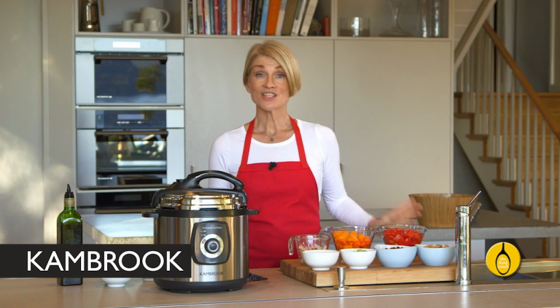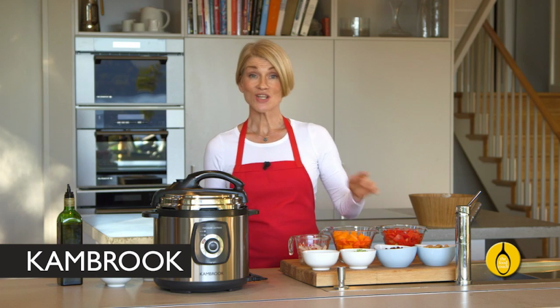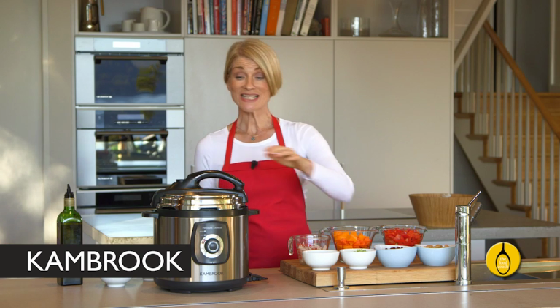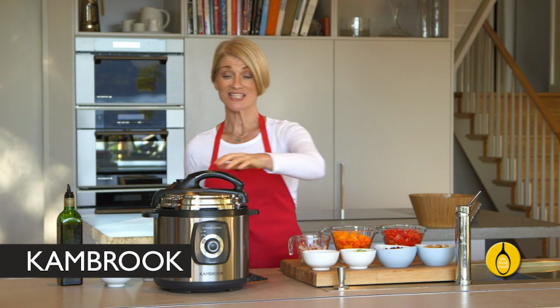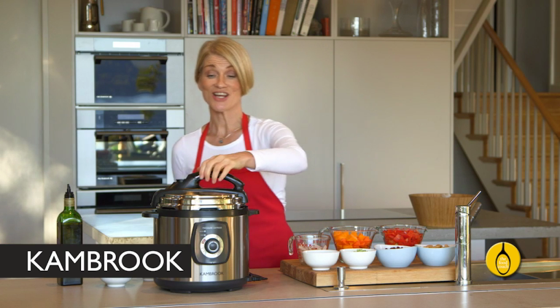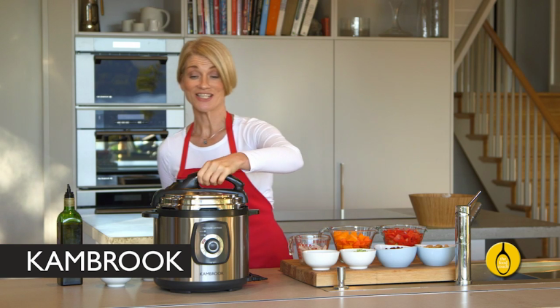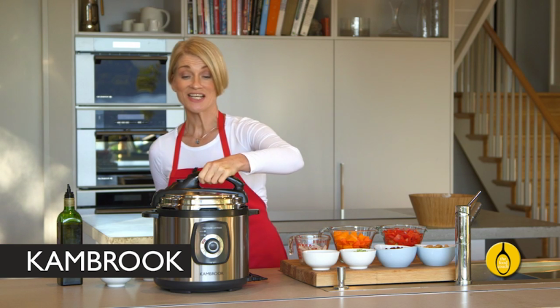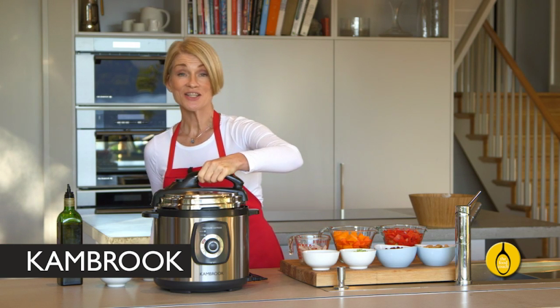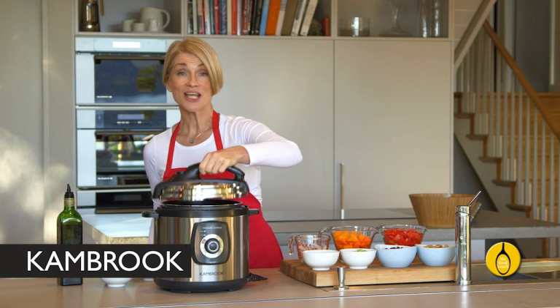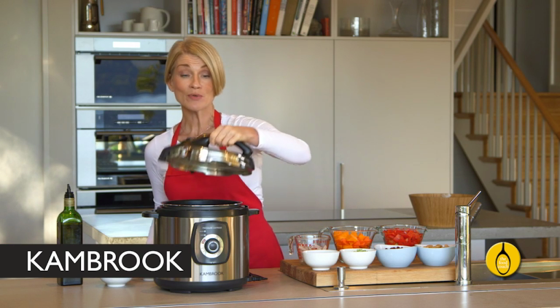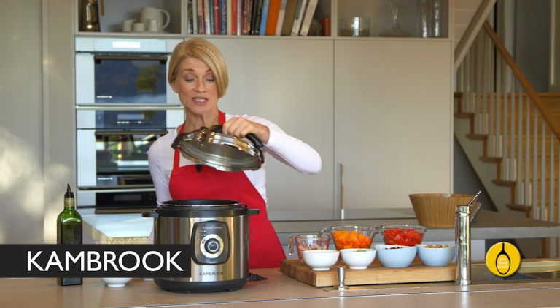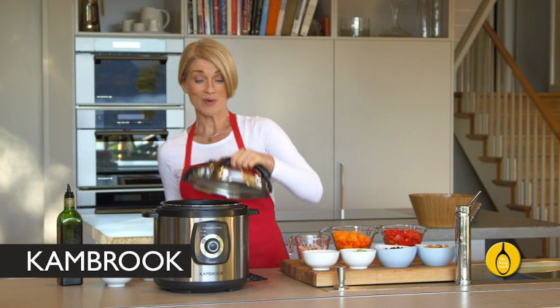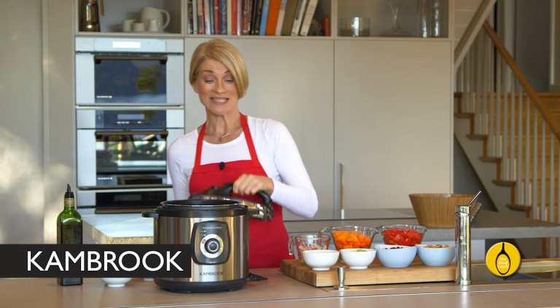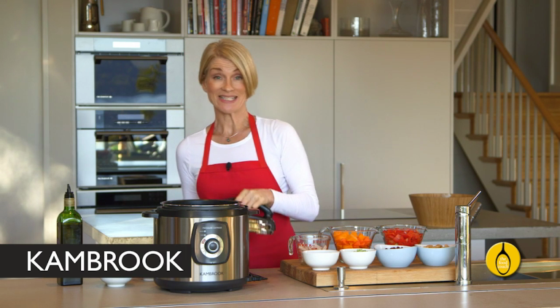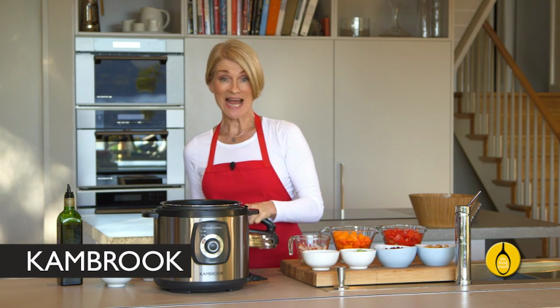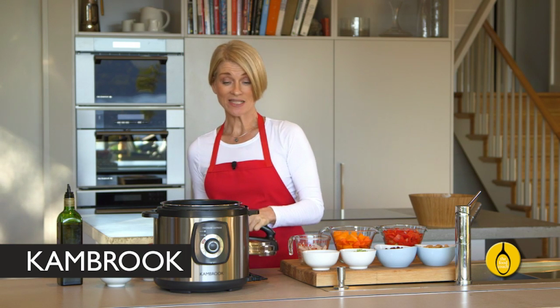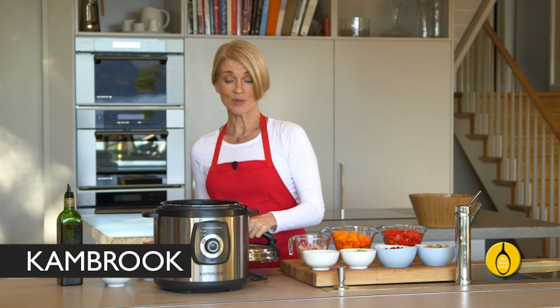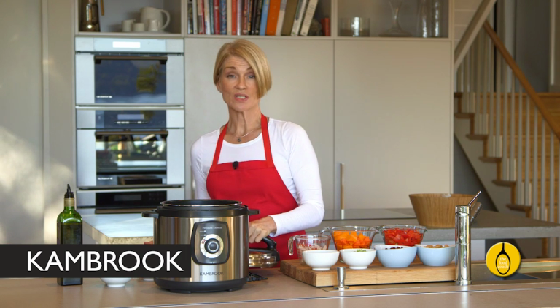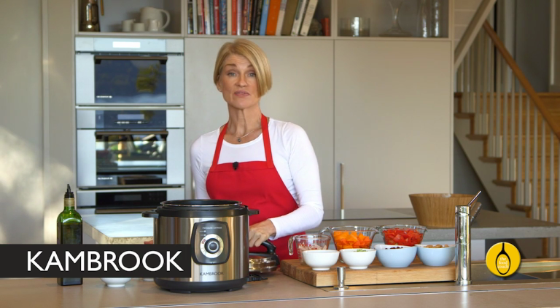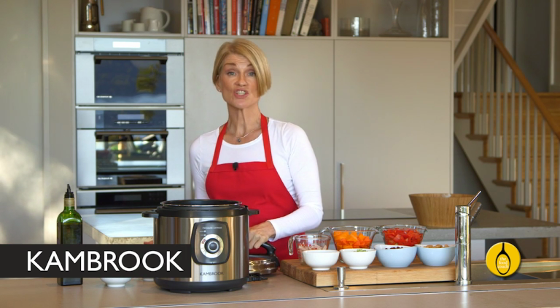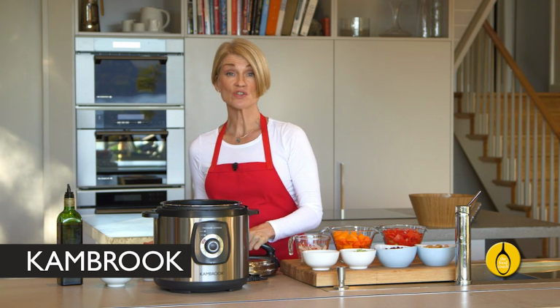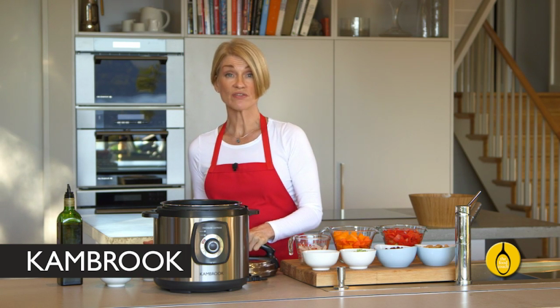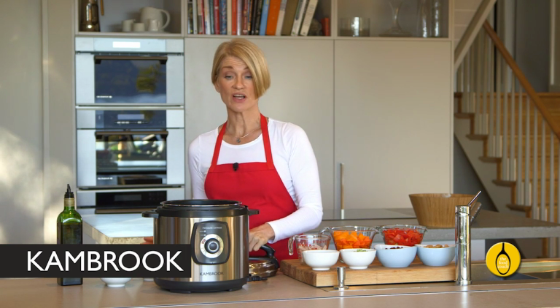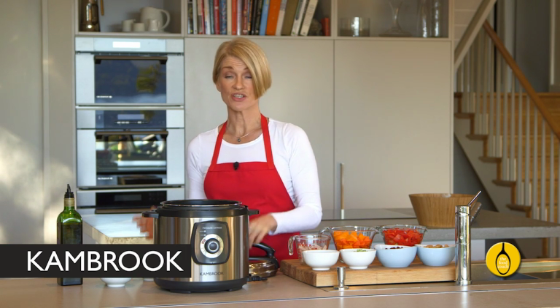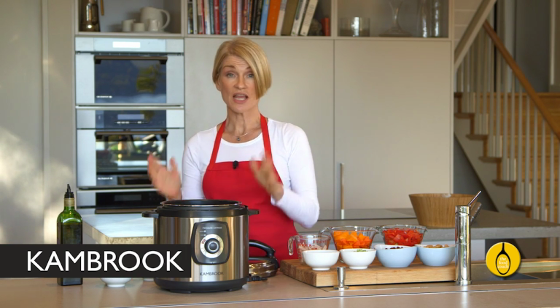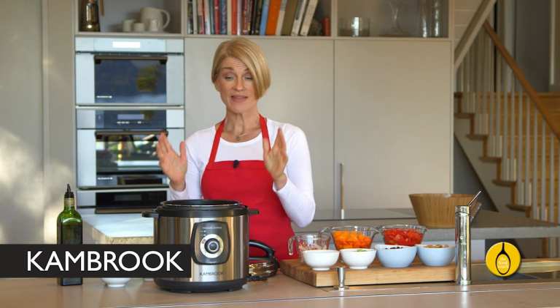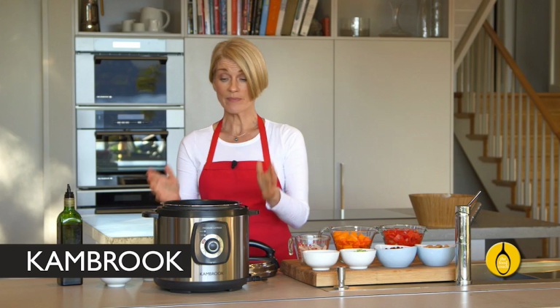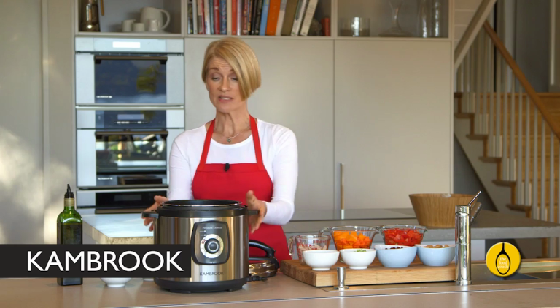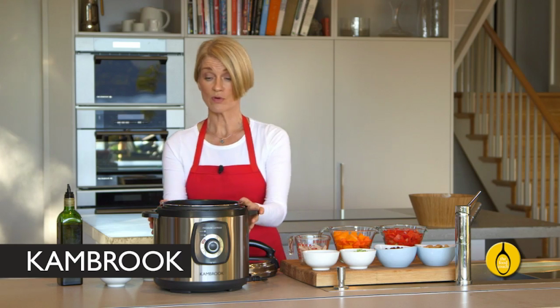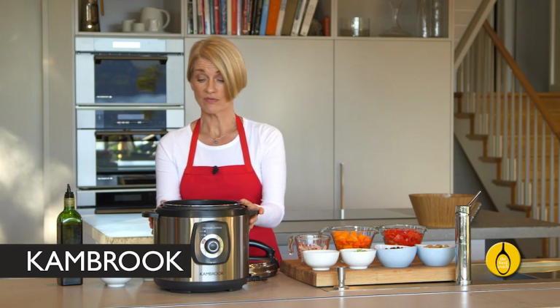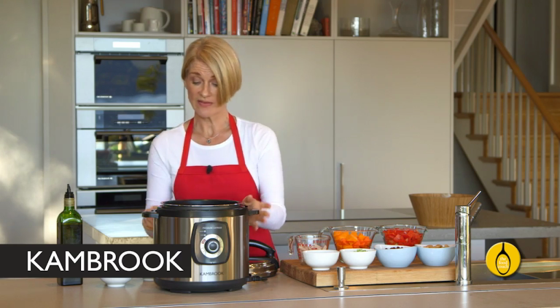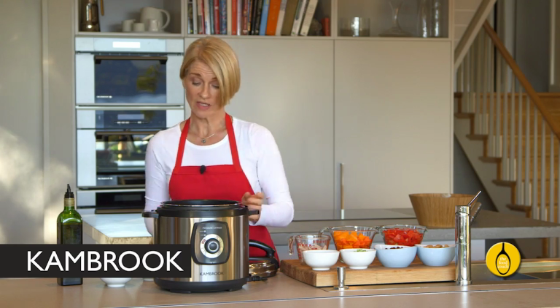So let's get started. The Cambric Express has the added bonus of a sauté function, and that means more flavour.